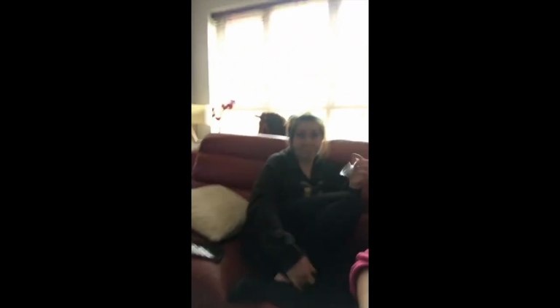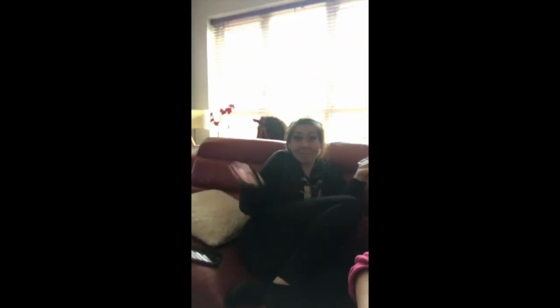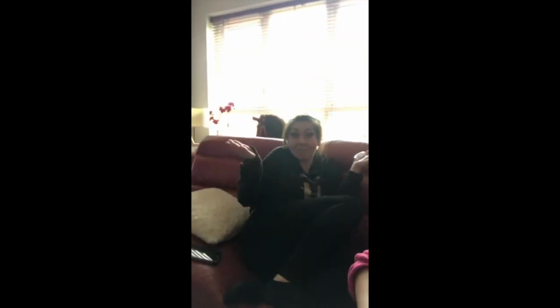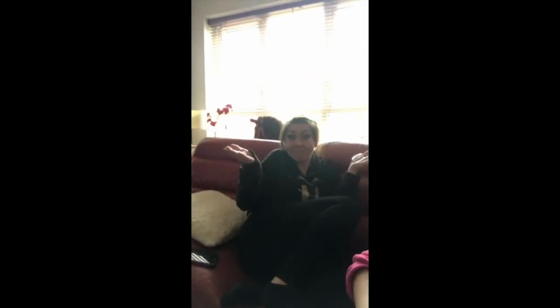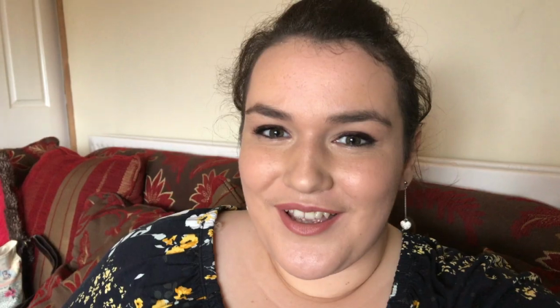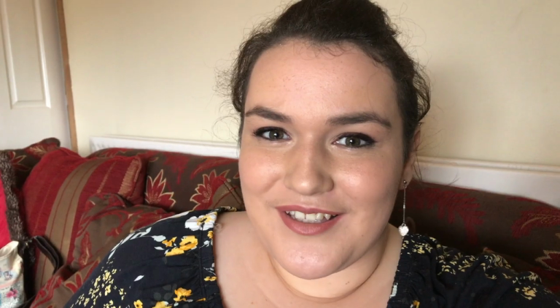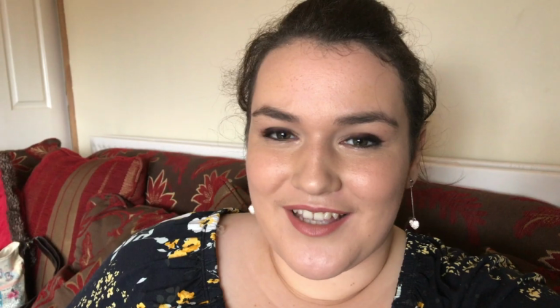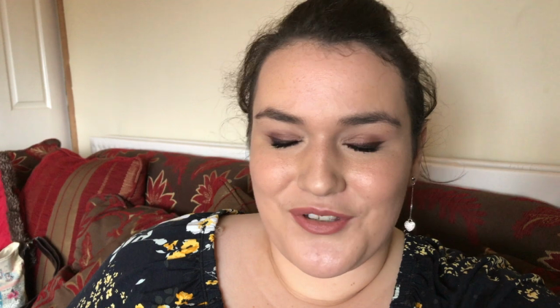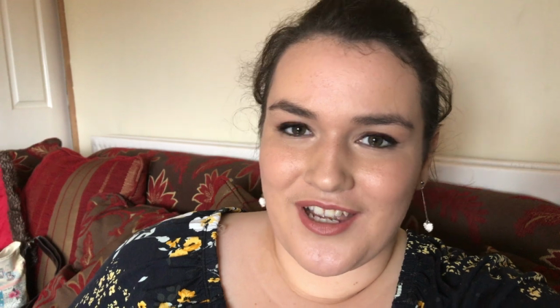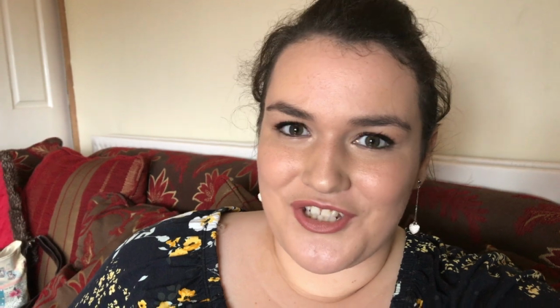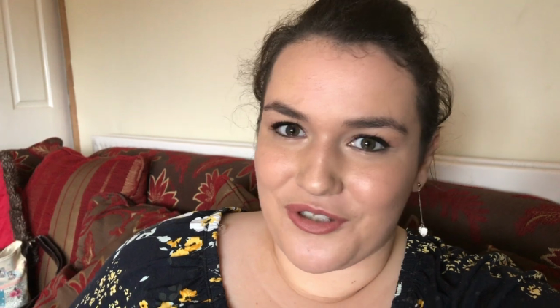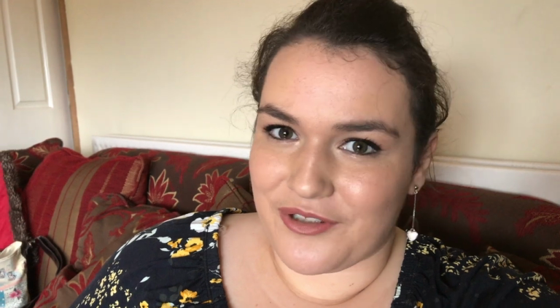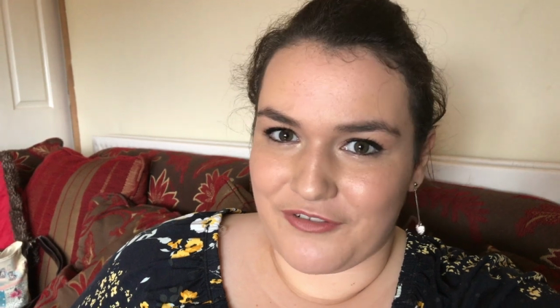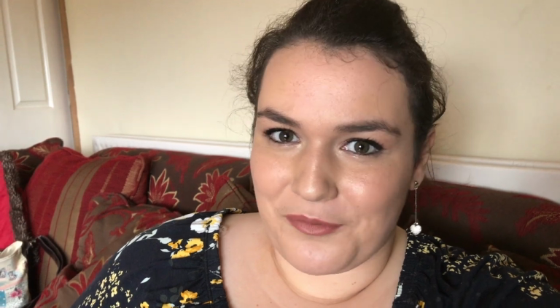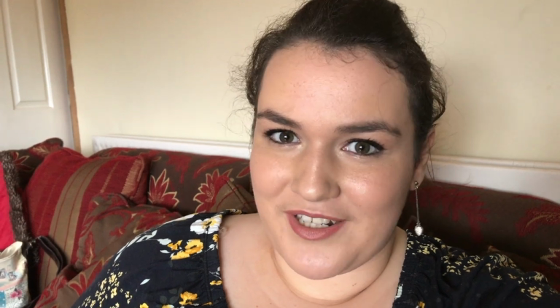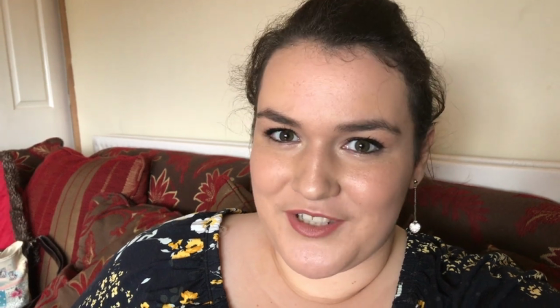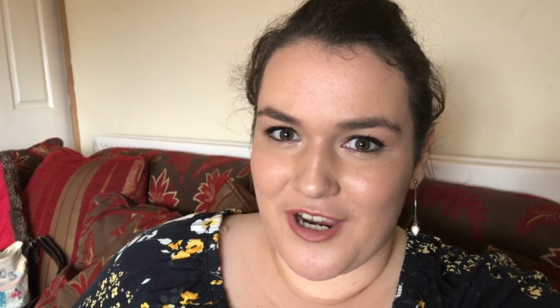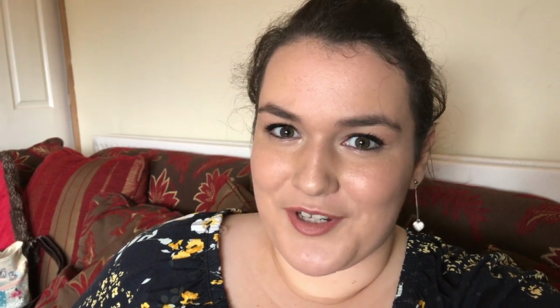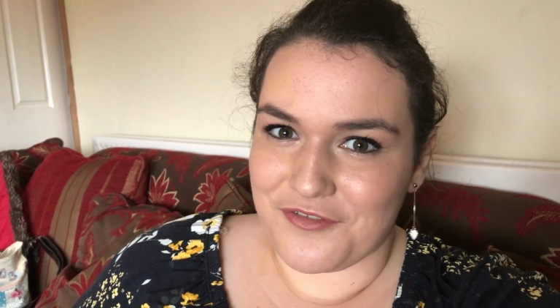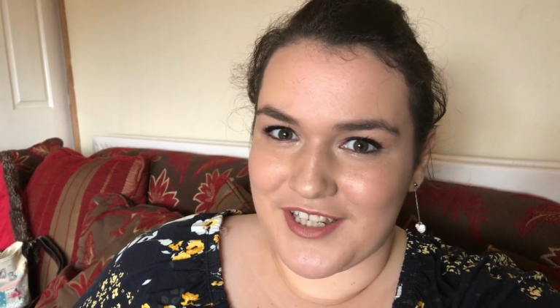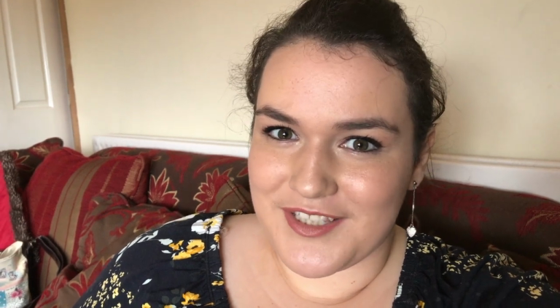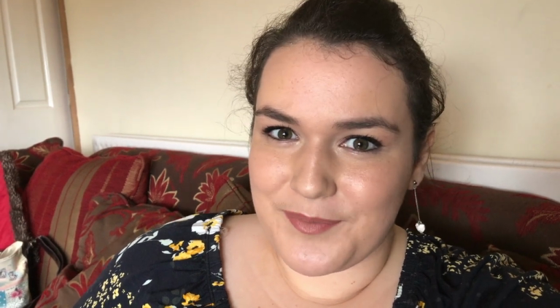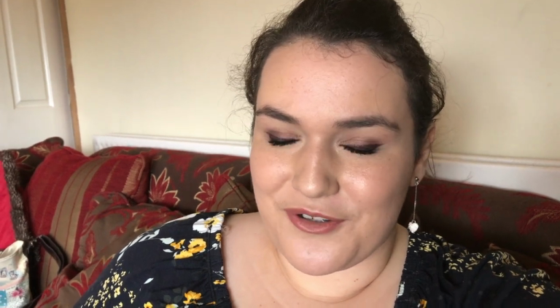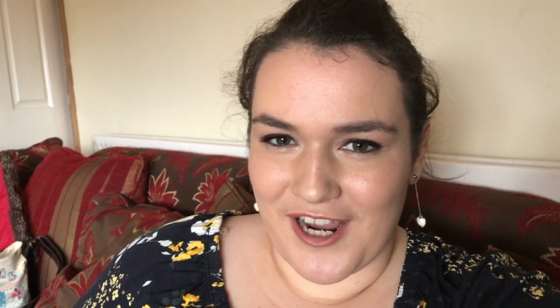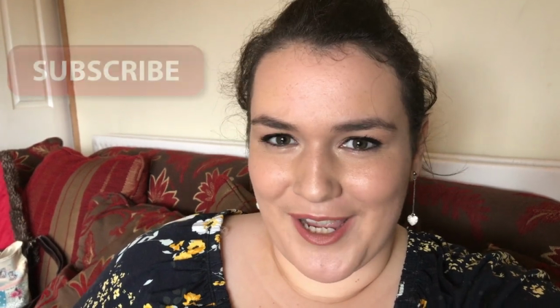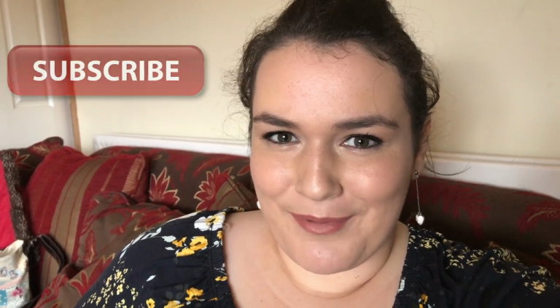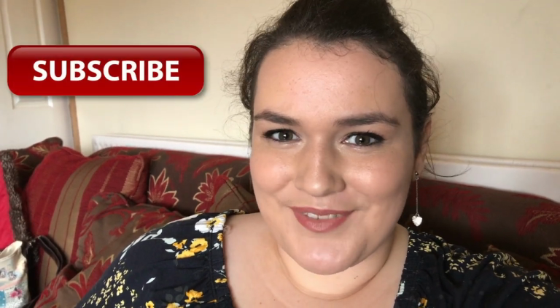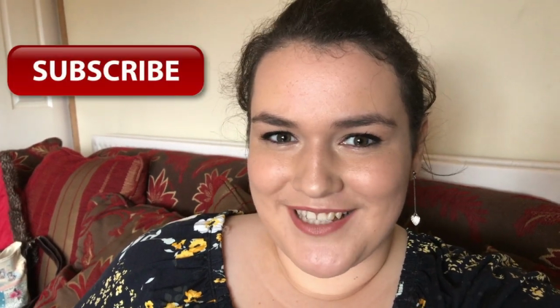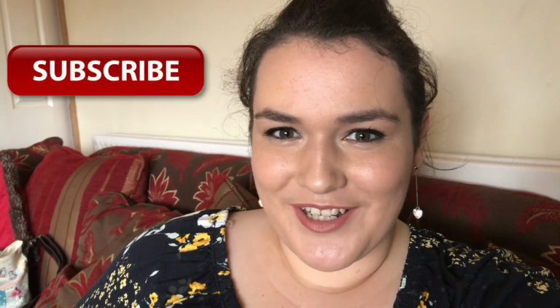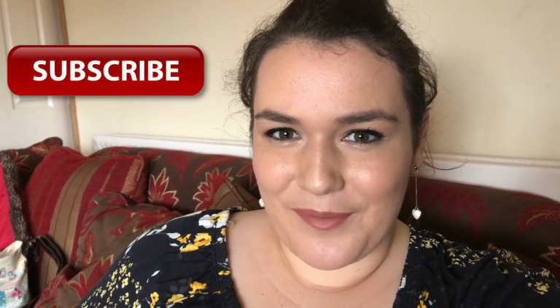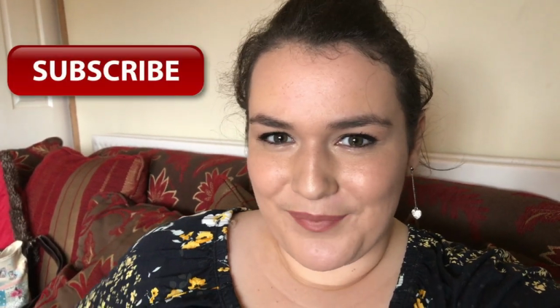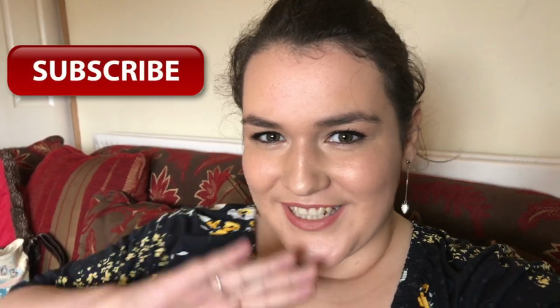You guys should totally go and follow me on Instagram, and don't forget to subscribe. See you later, bye!